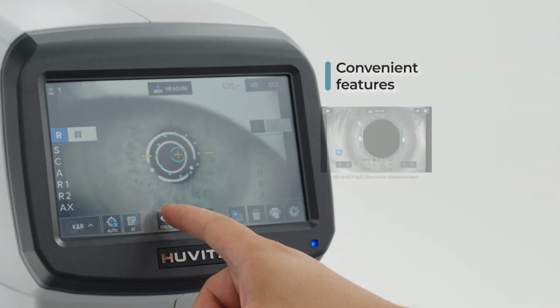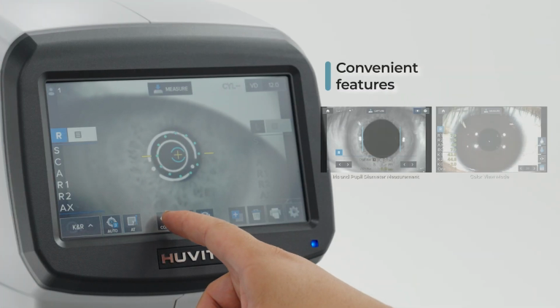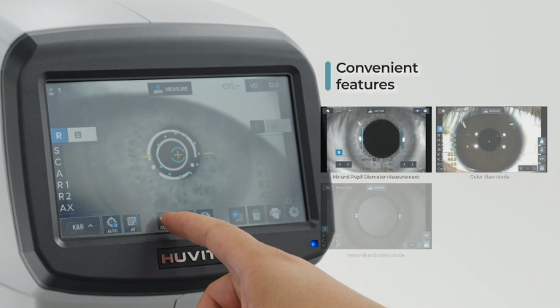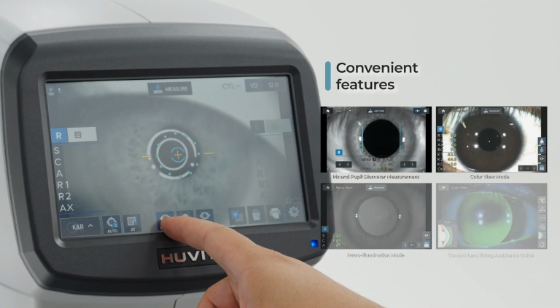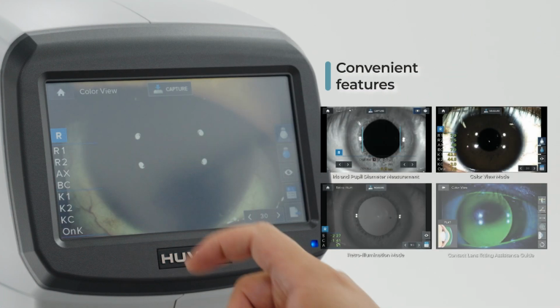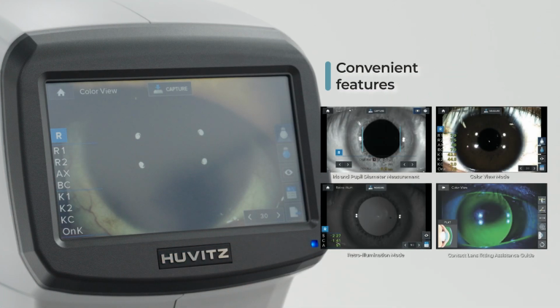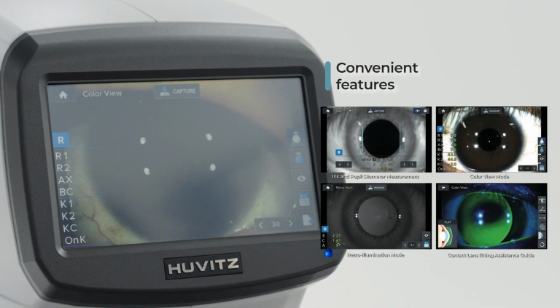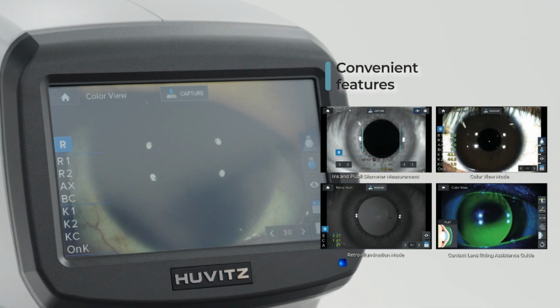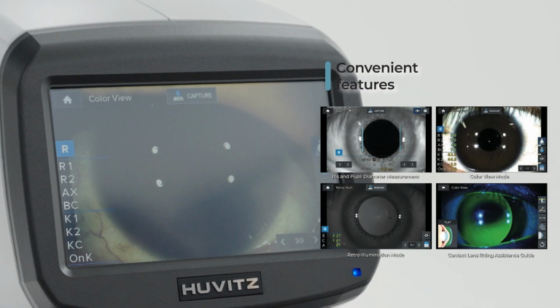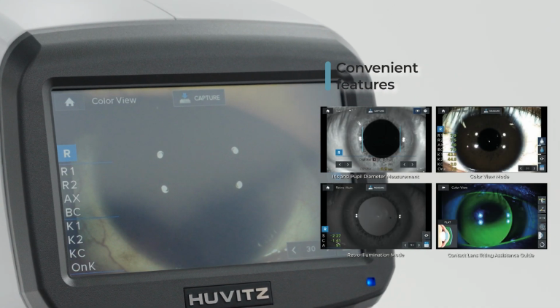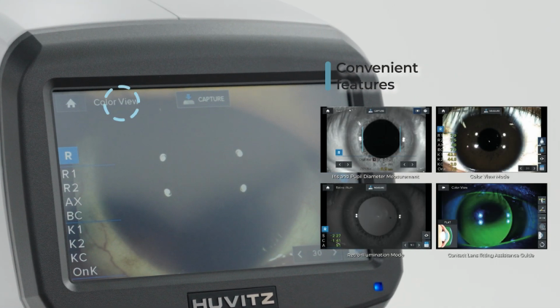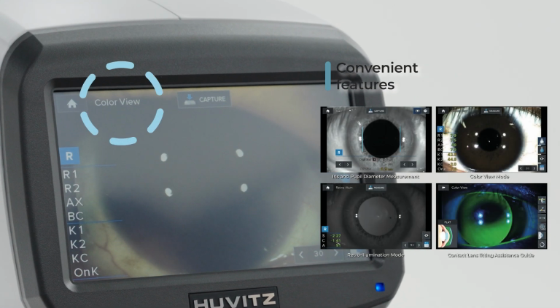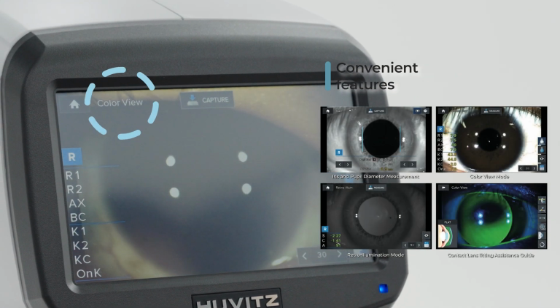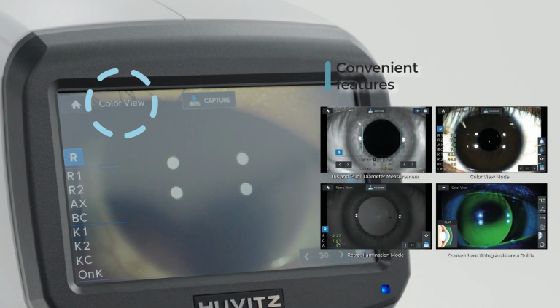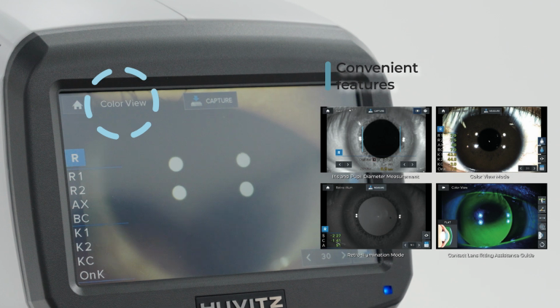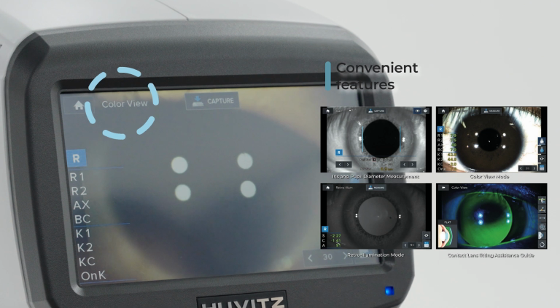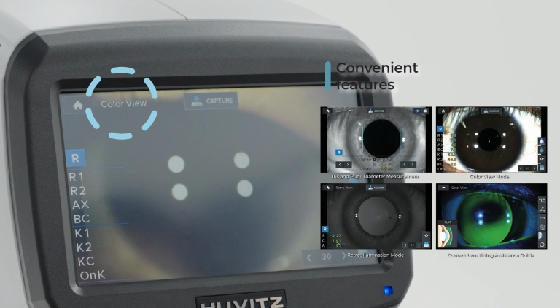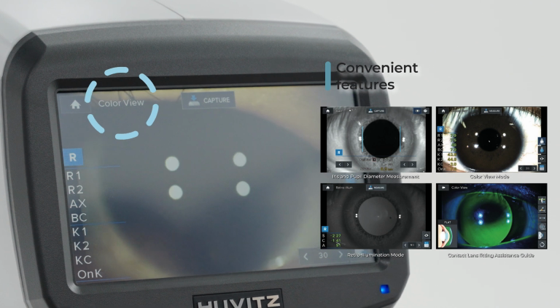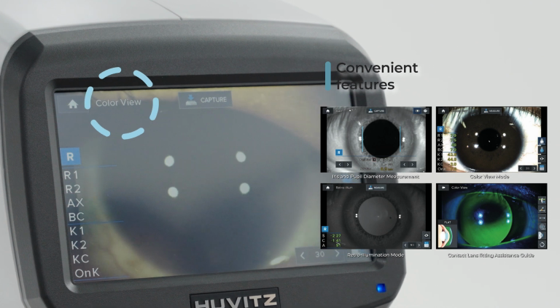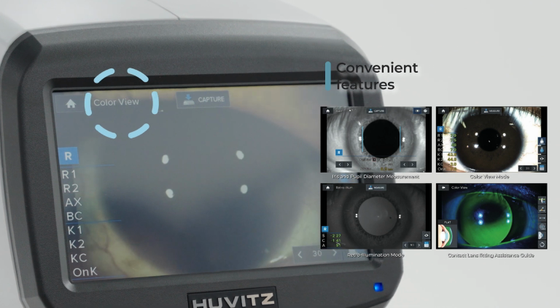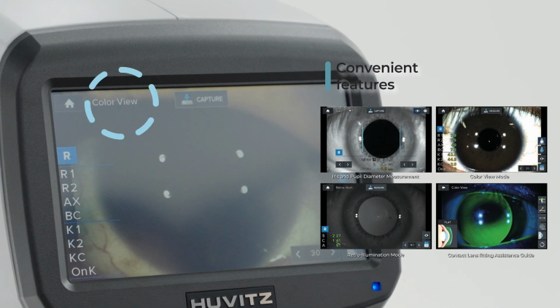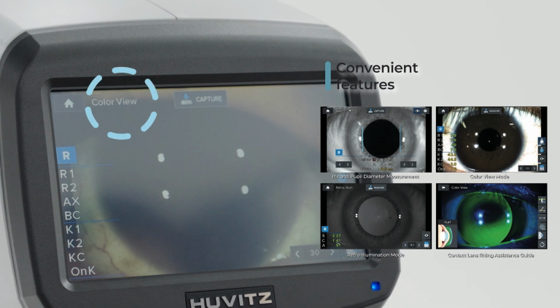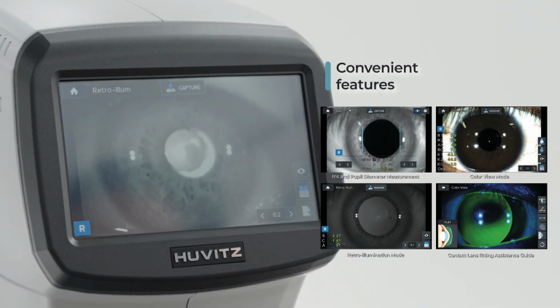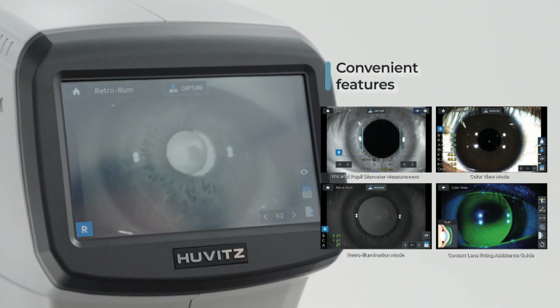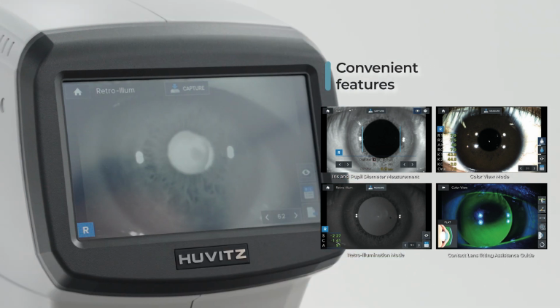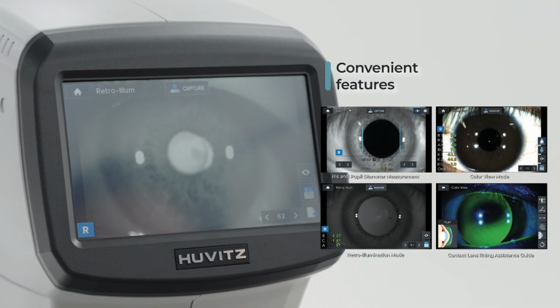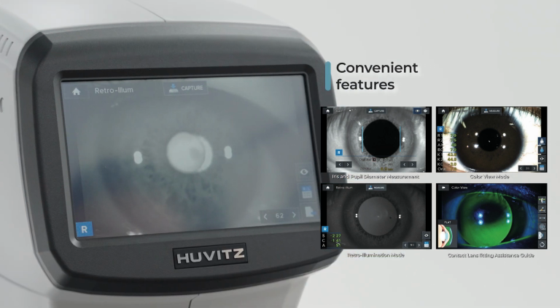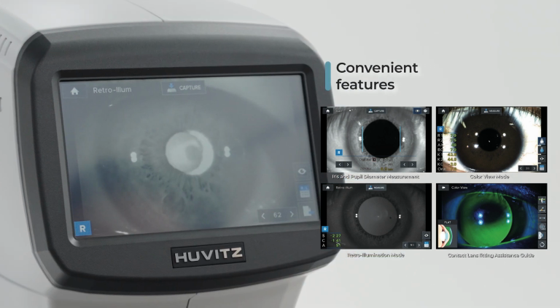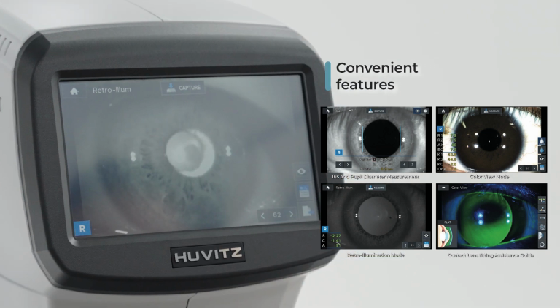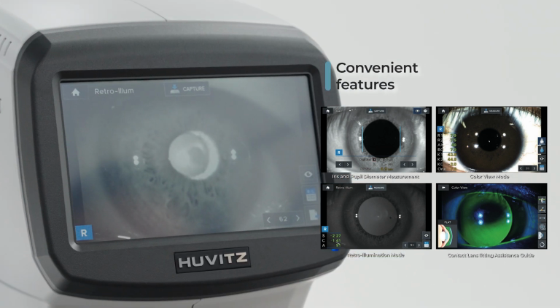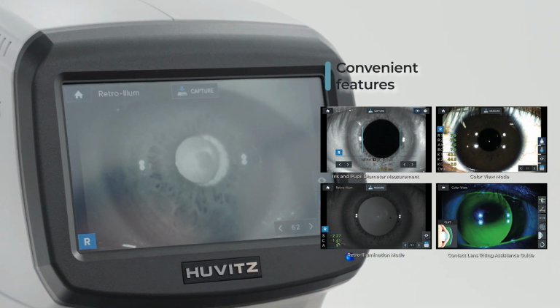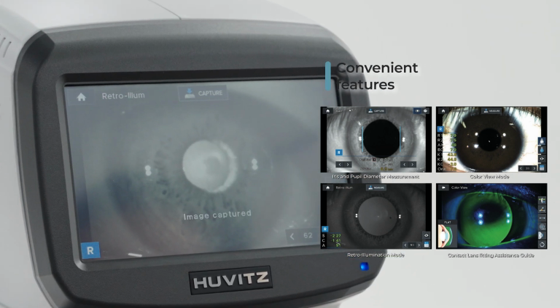You can easily use various features, such as Color View mode and Retro Illumination mode.